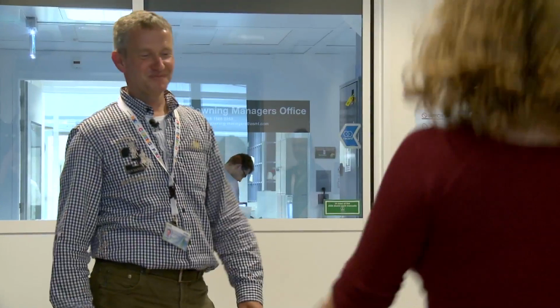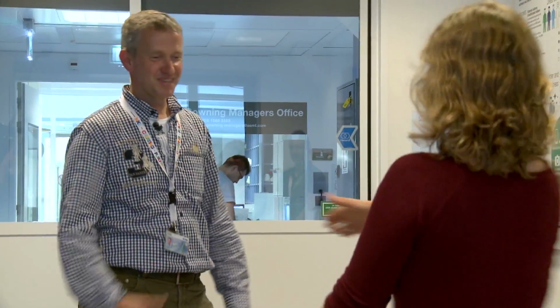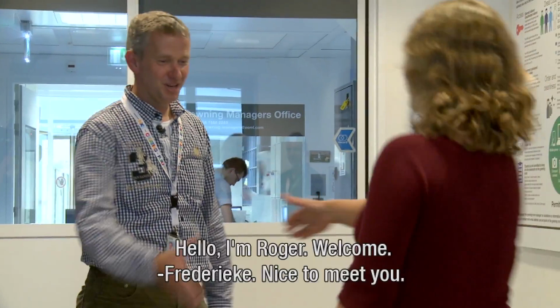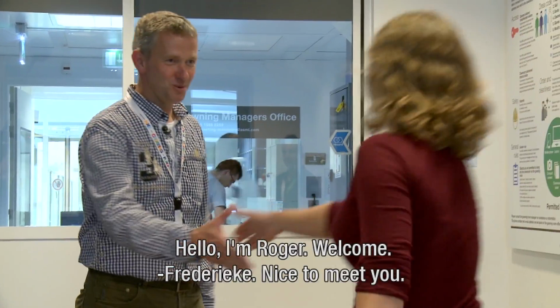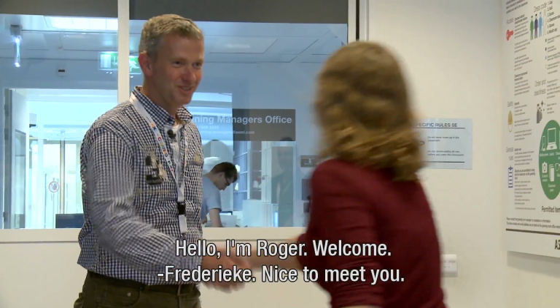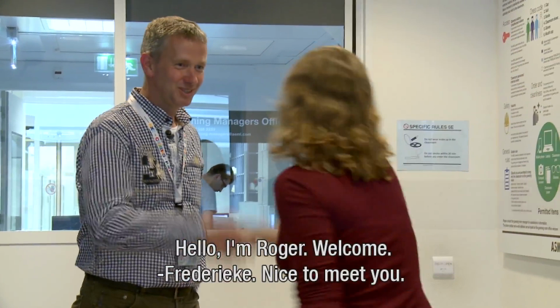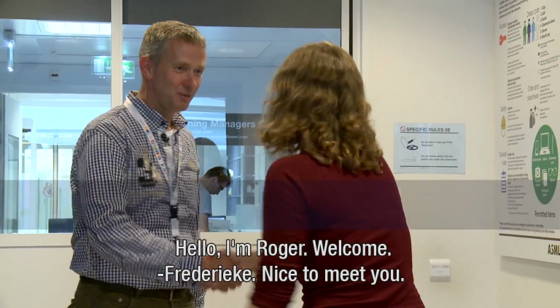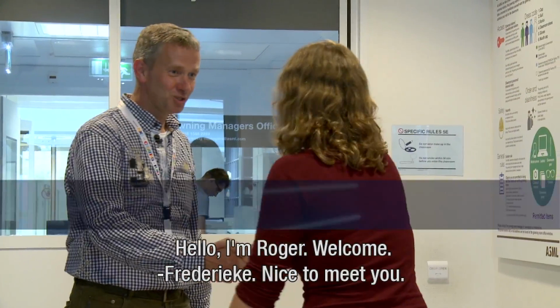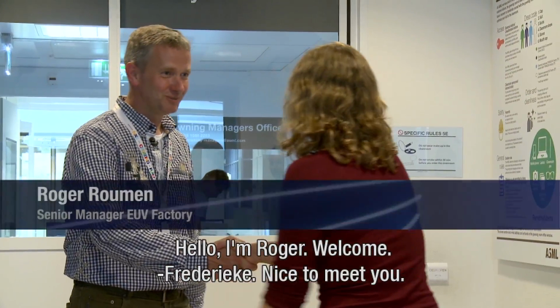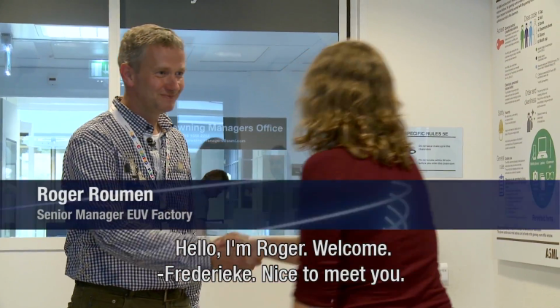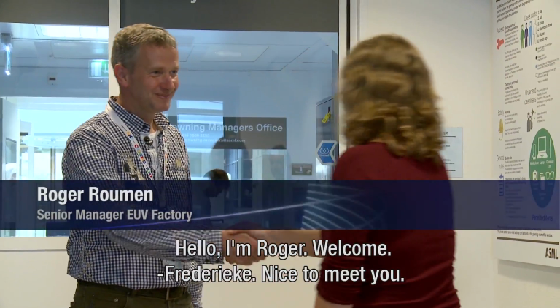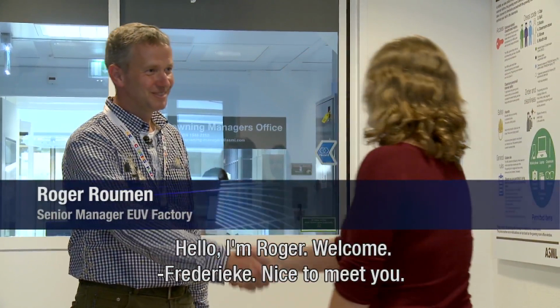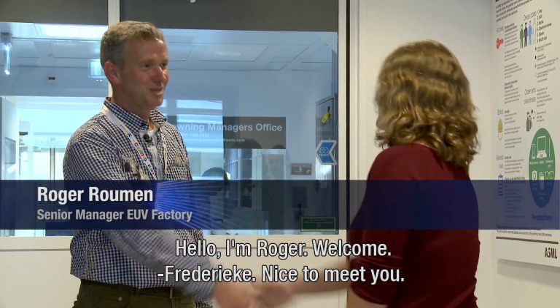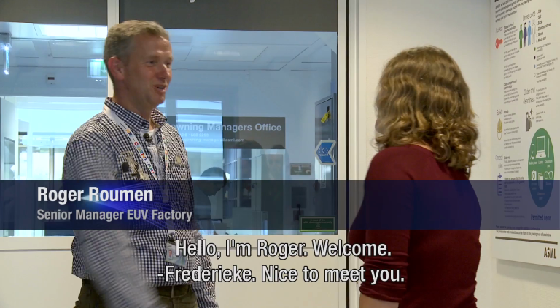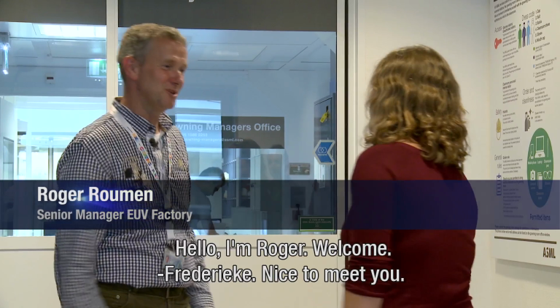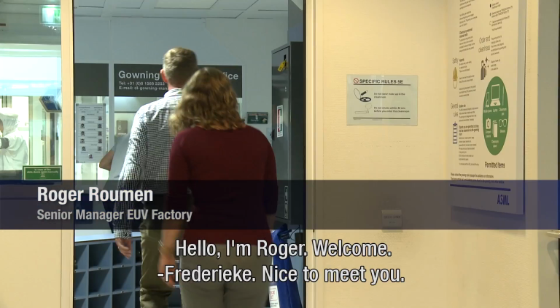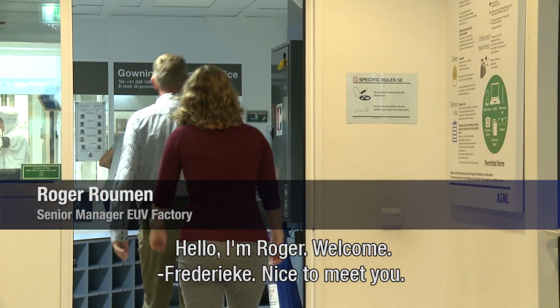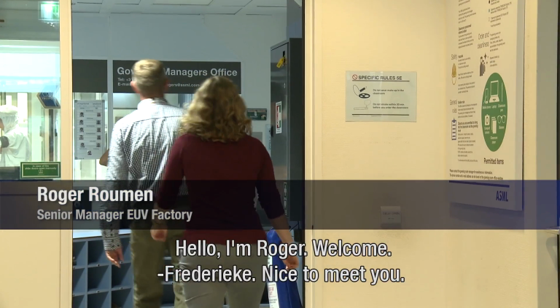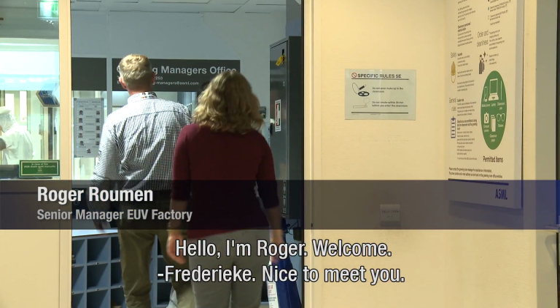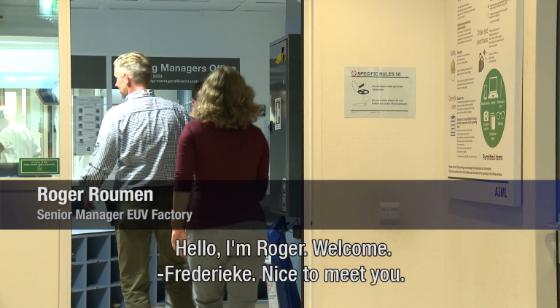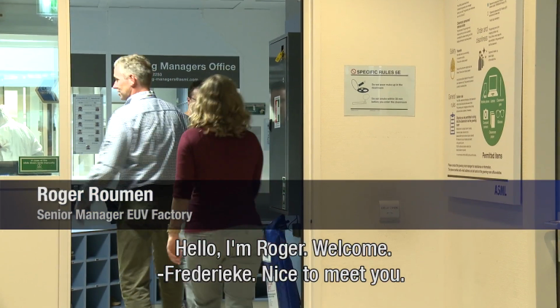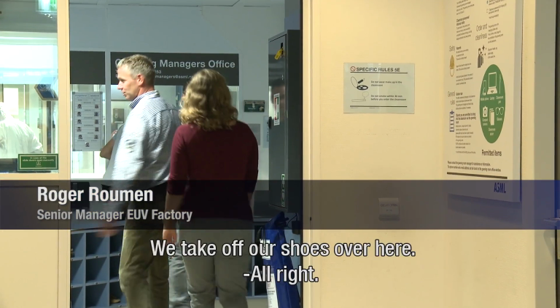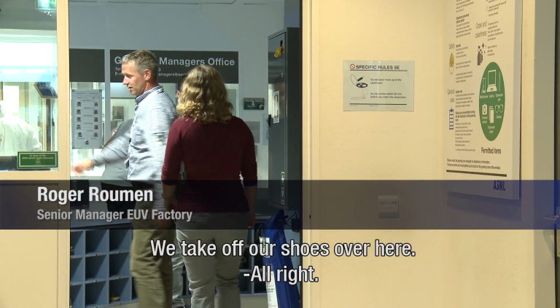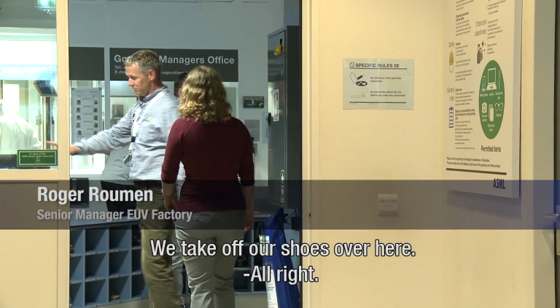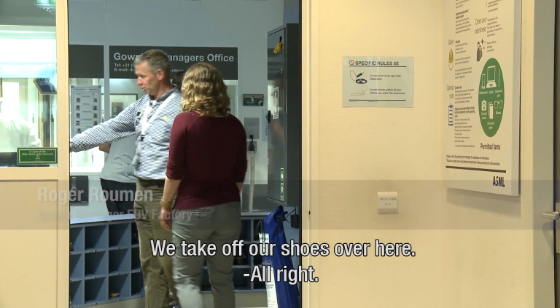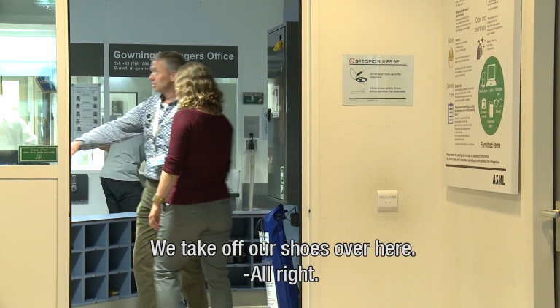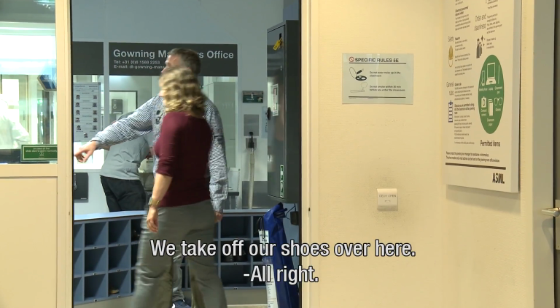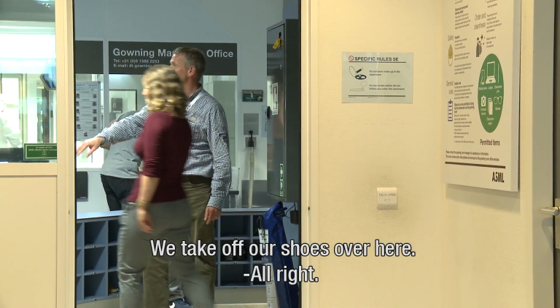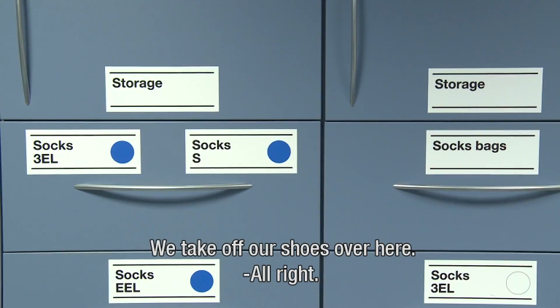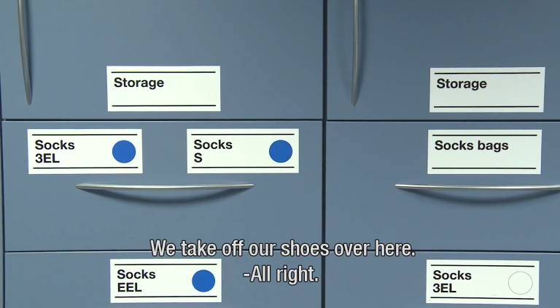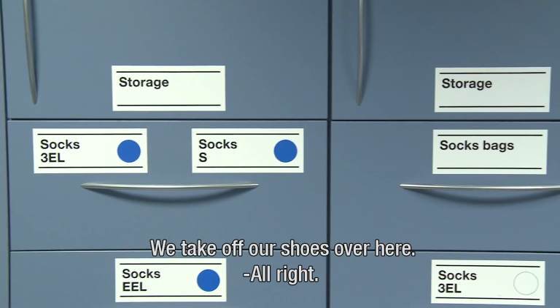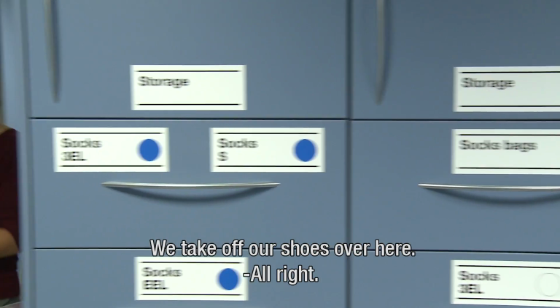Hi. Hello, I'm Roger. Frederica, nice to meet you. So we take off our shoes over here. Alright.